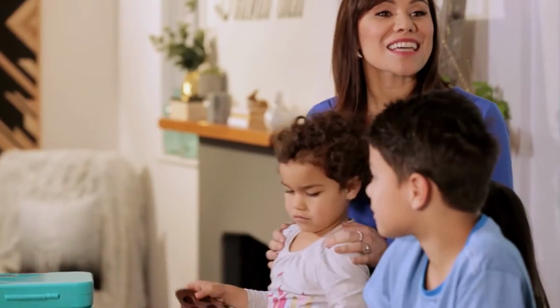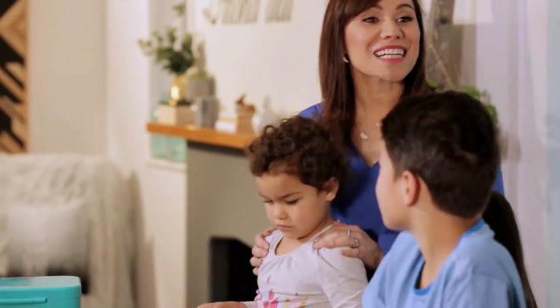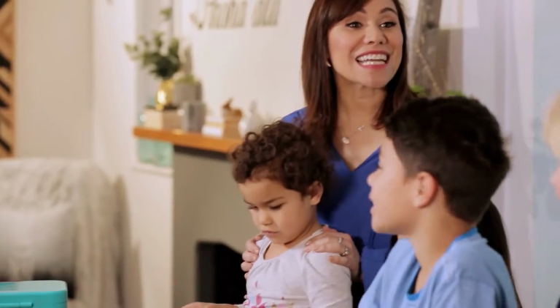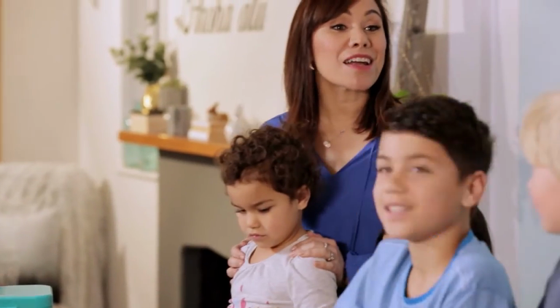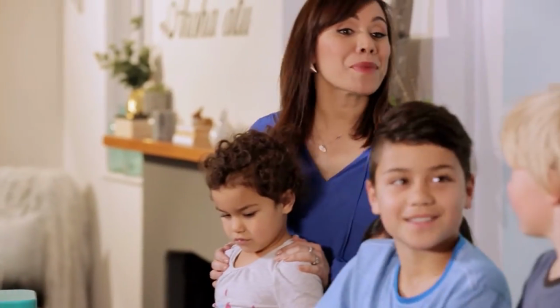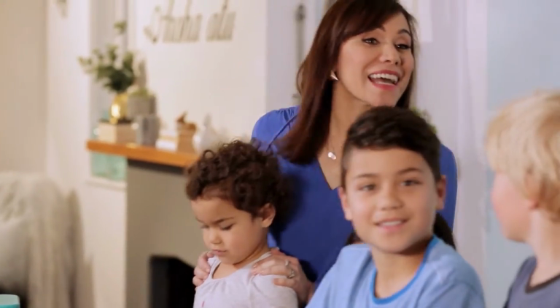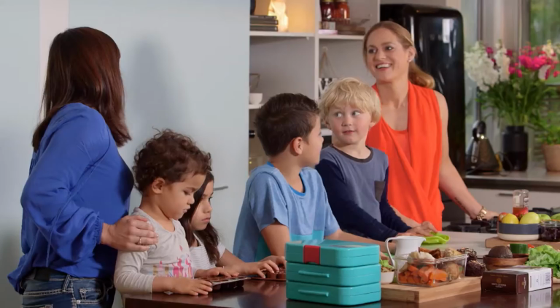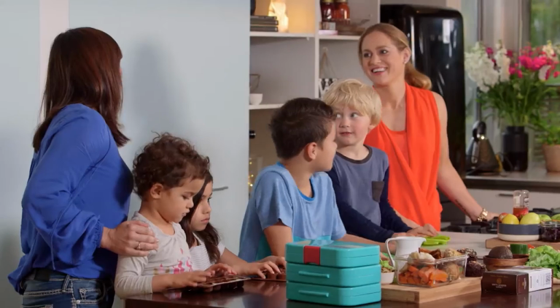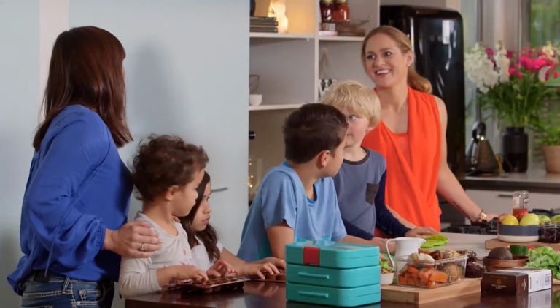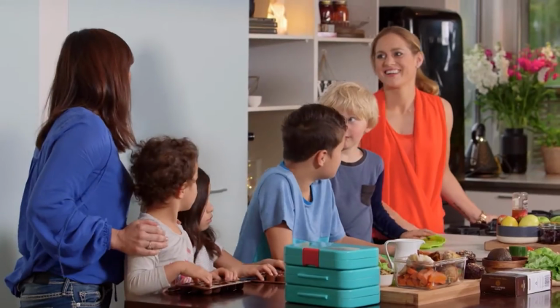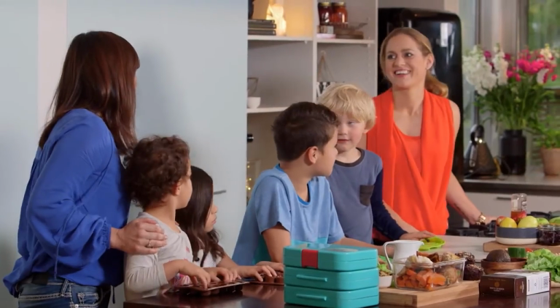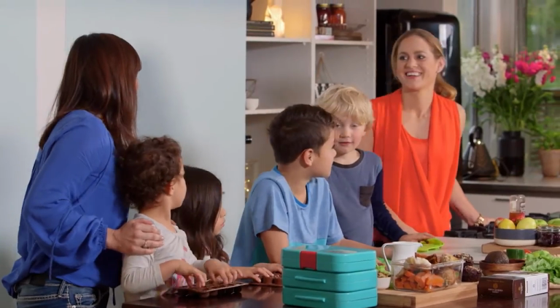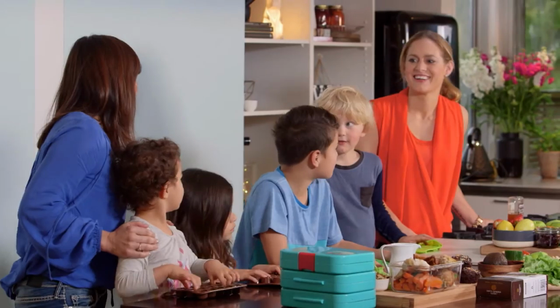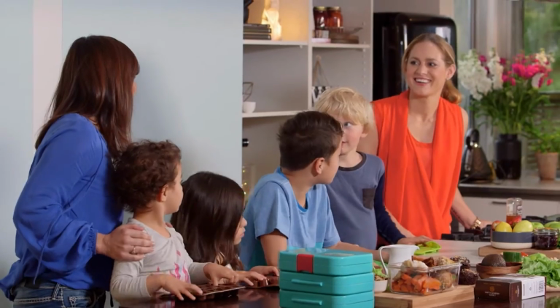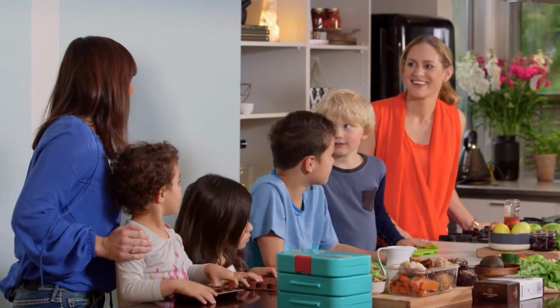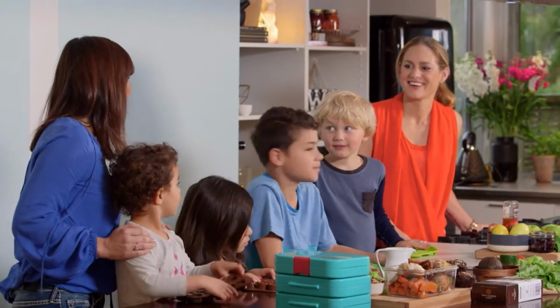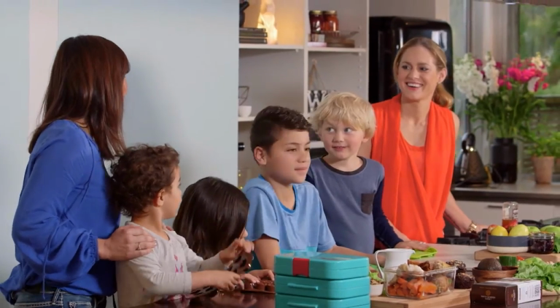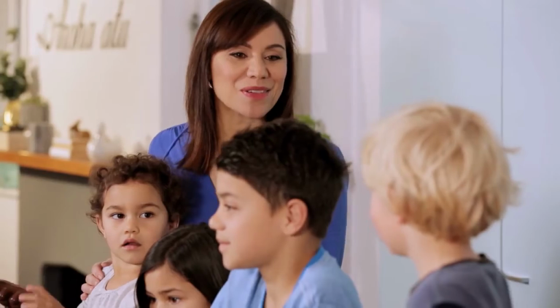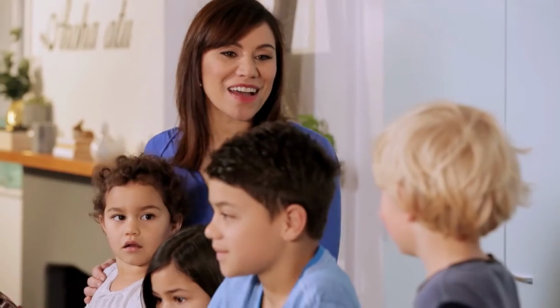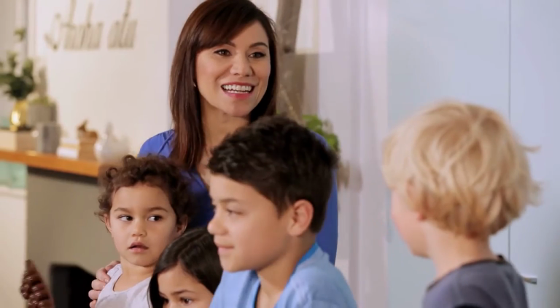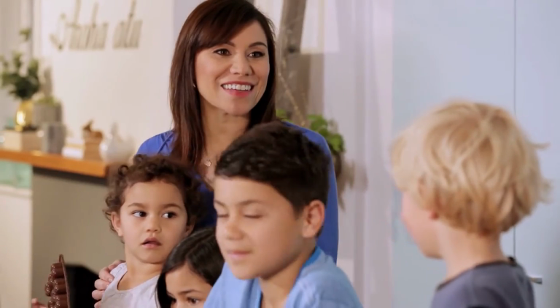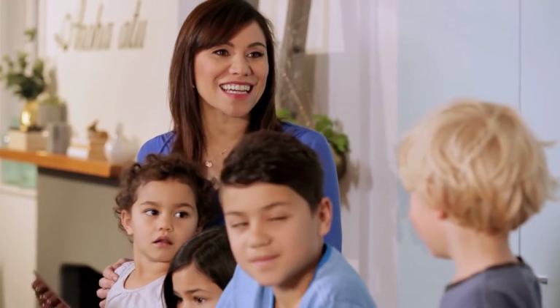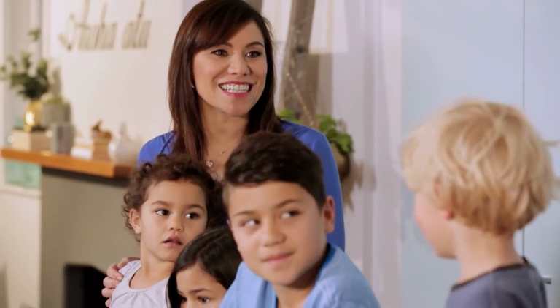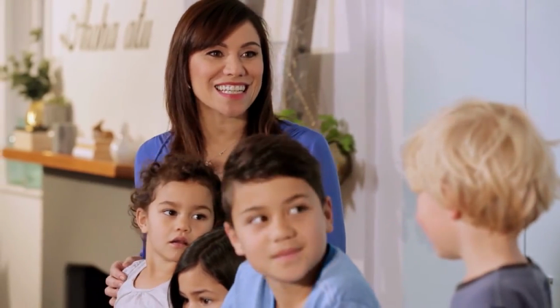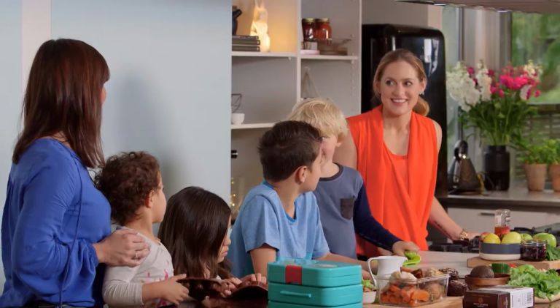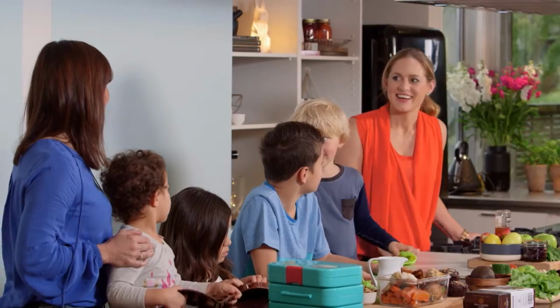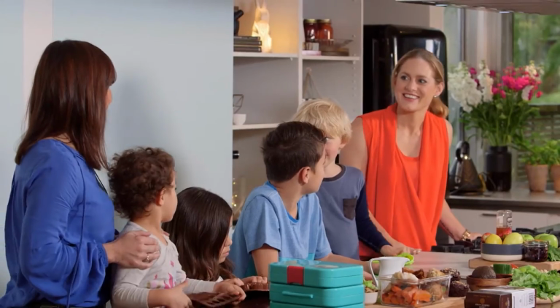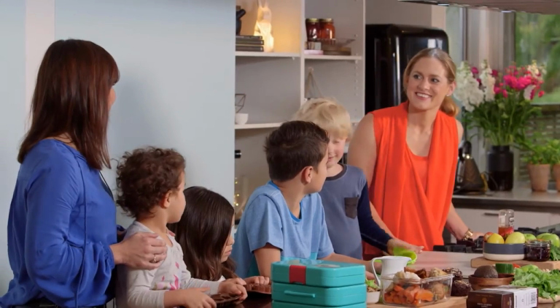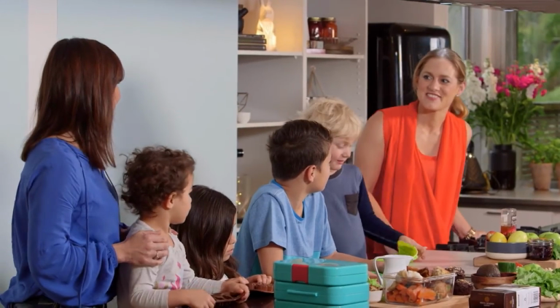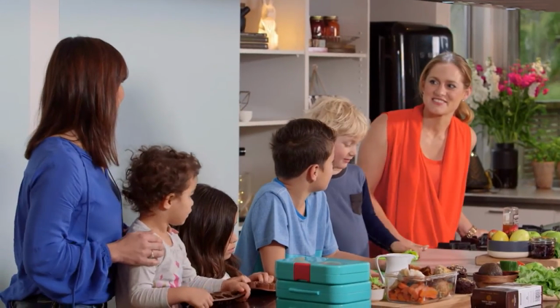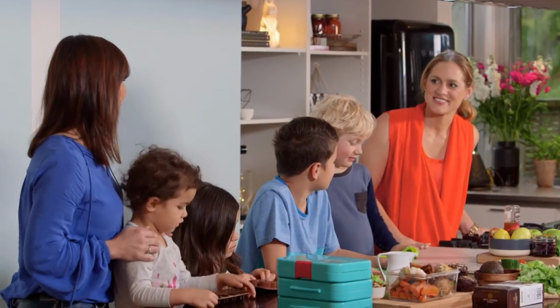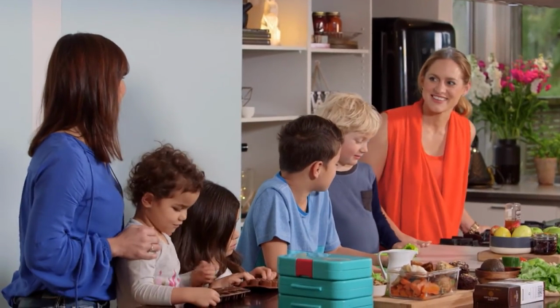Kia ora Clare, nau mai haere mai, kia ora, kia ora Dom, welcome to our whānau living kitchen. Hi, thank you very much for having us.